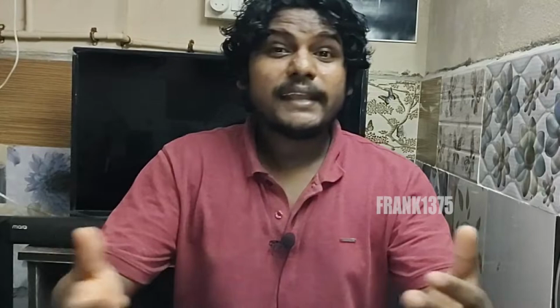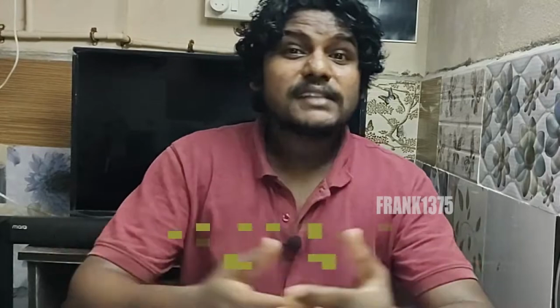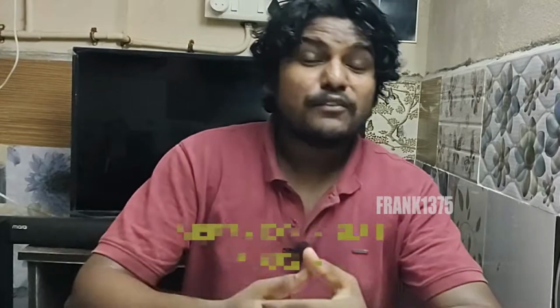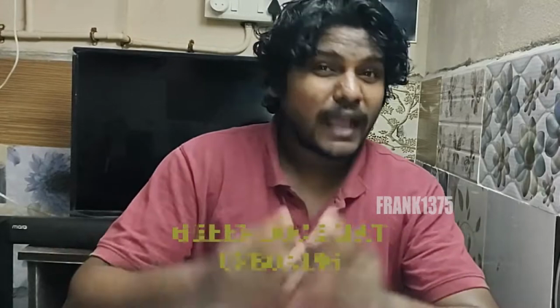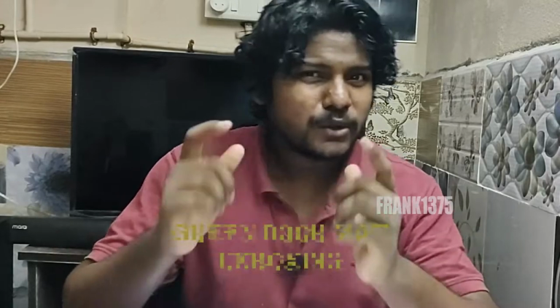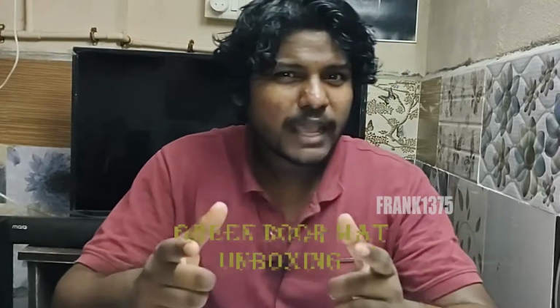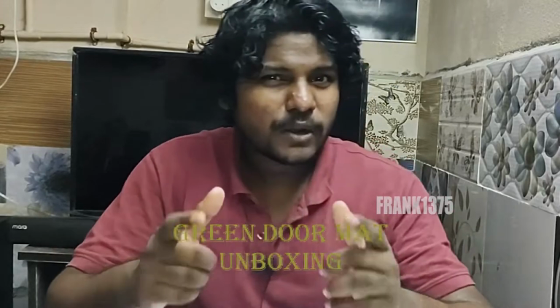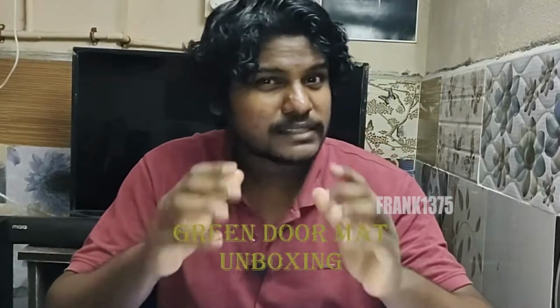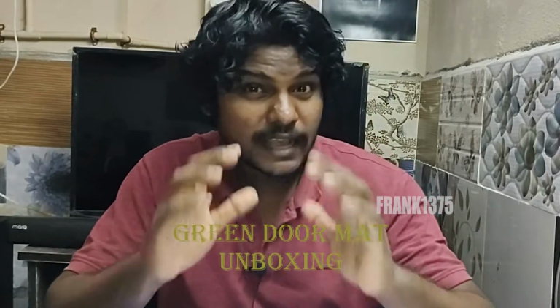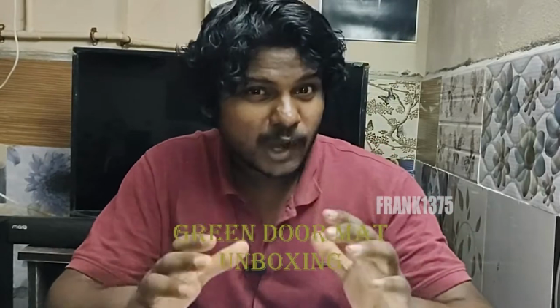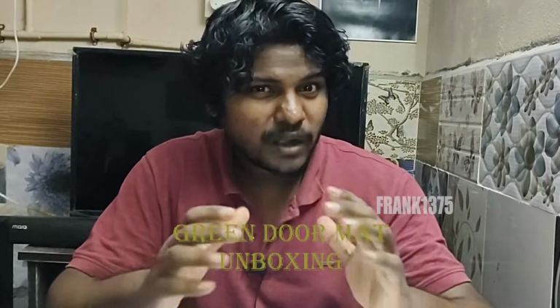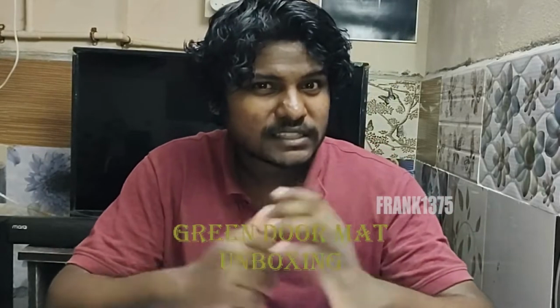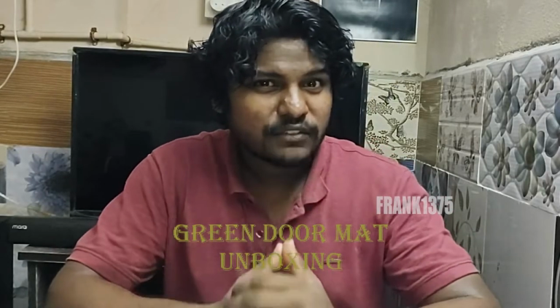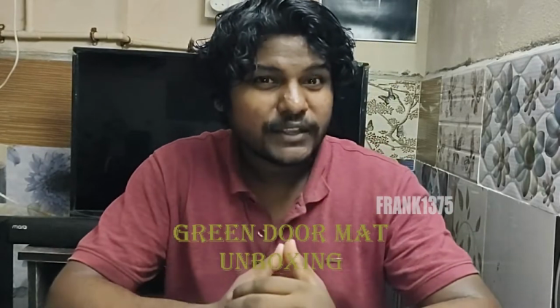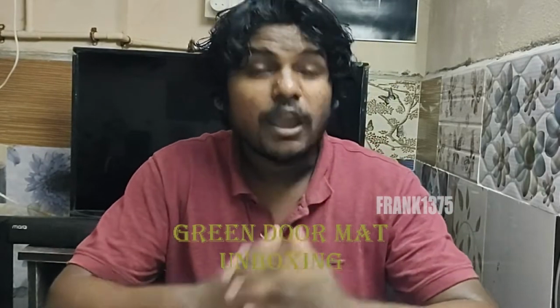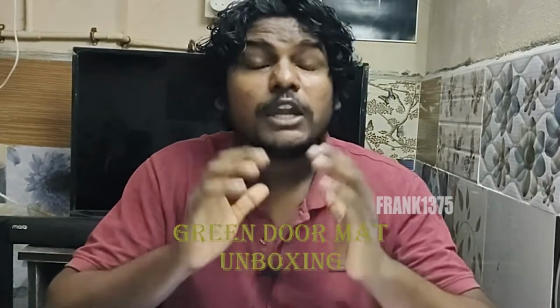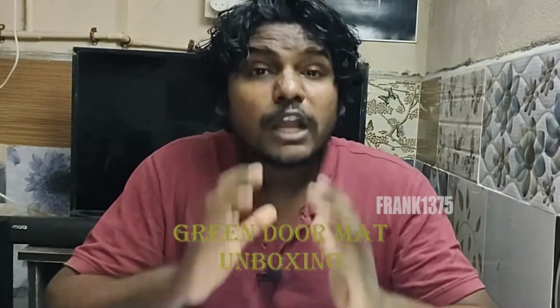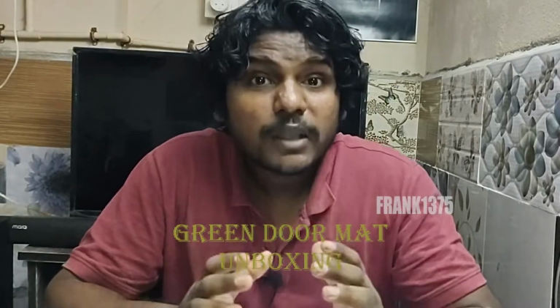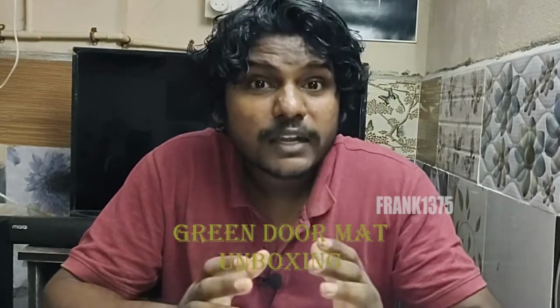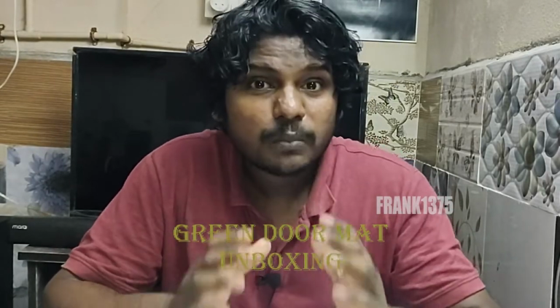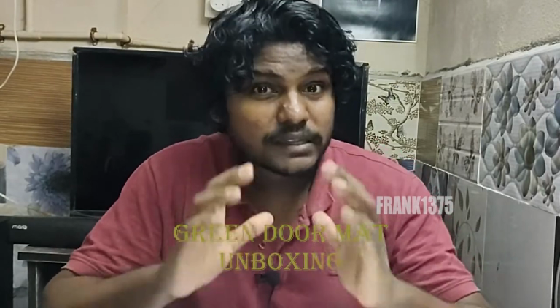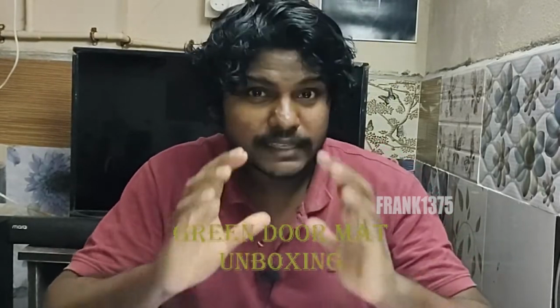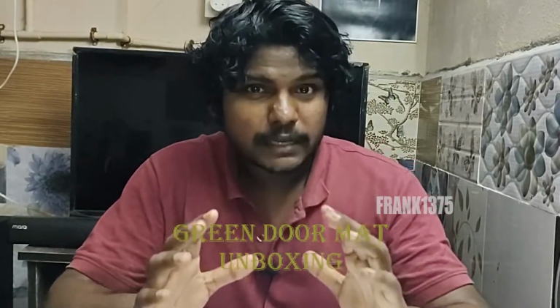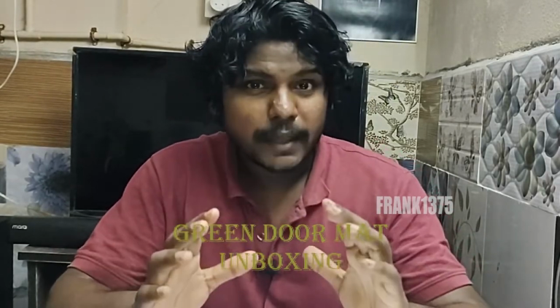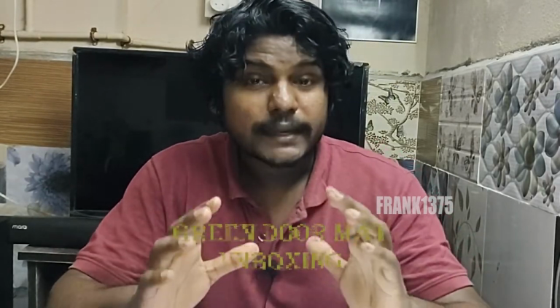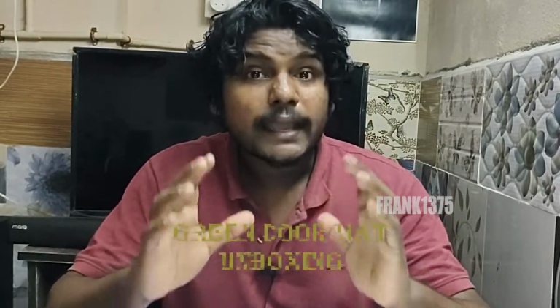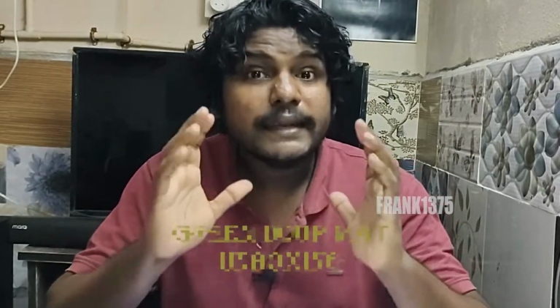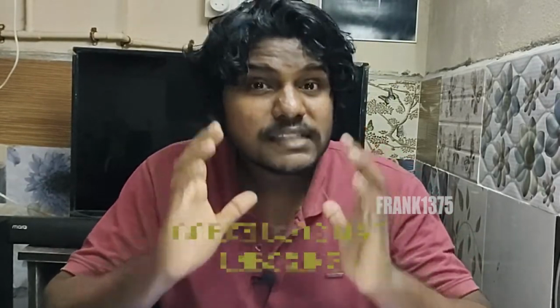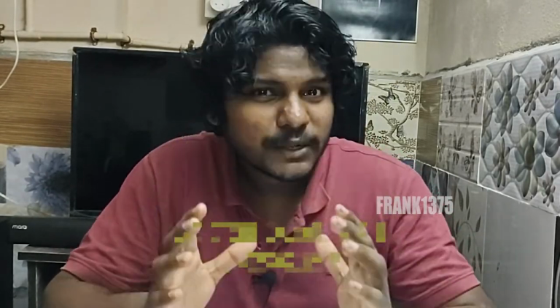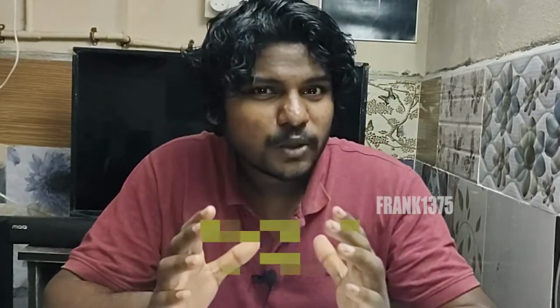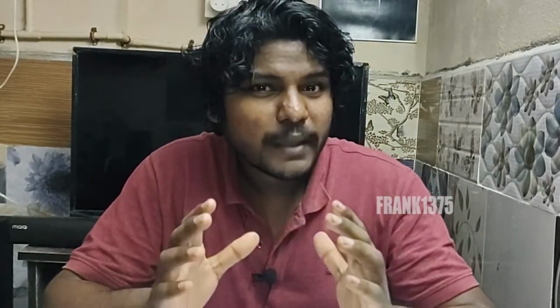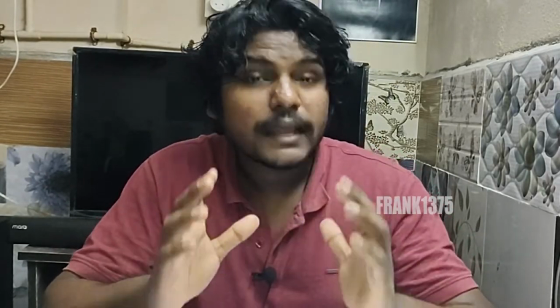Hey guys, I'm Frank. Today I'm gonna do an unboxing video. Today I'm gonna be unboxing a mat — it is a doormat.